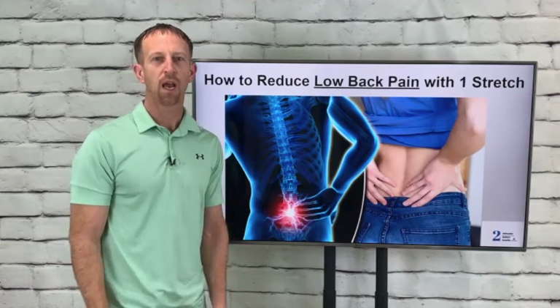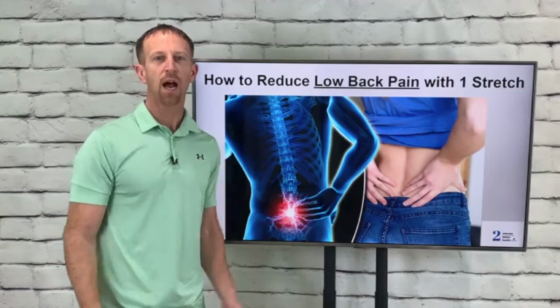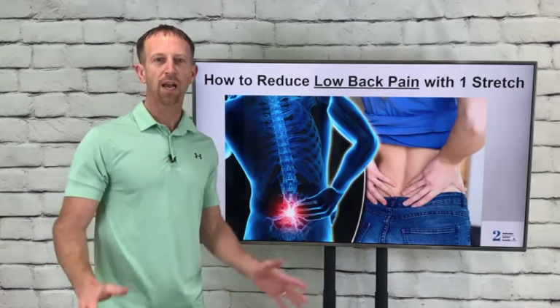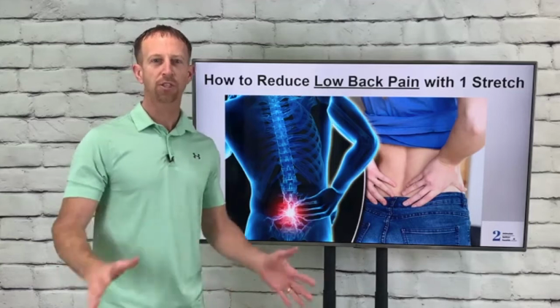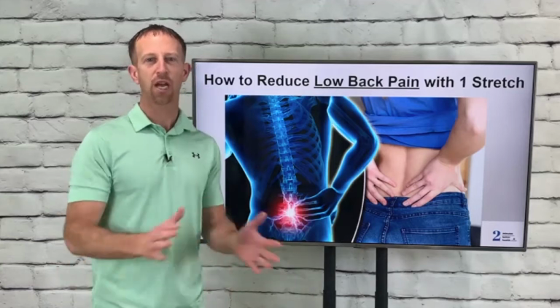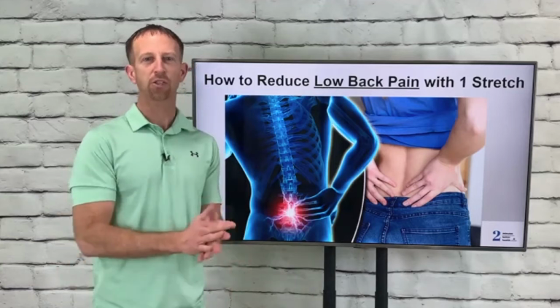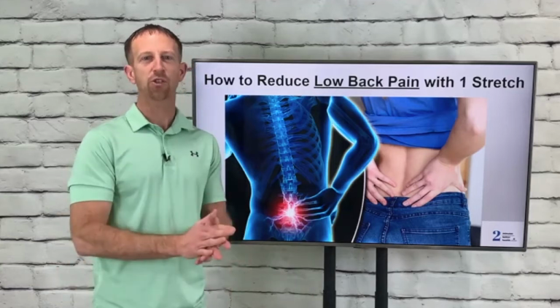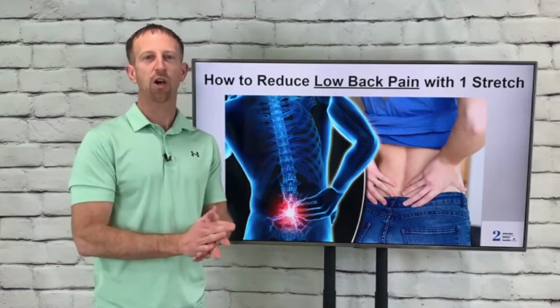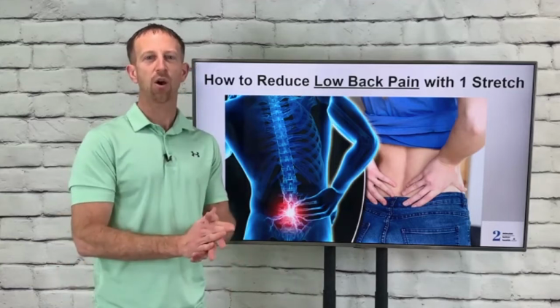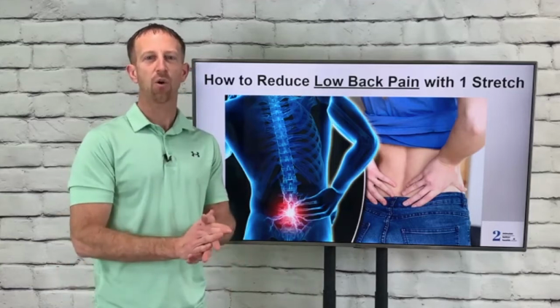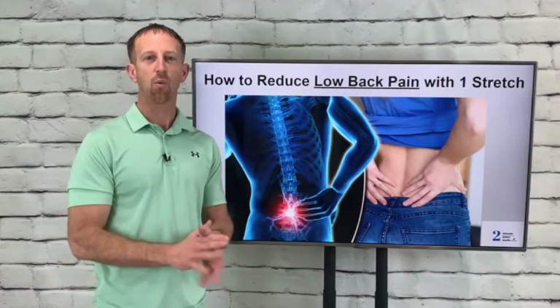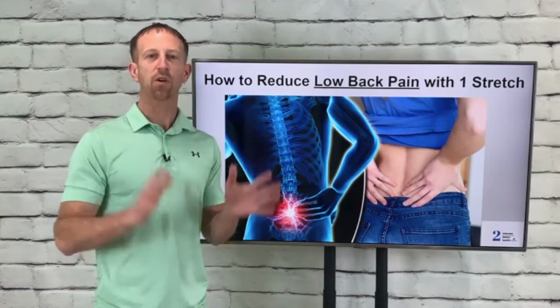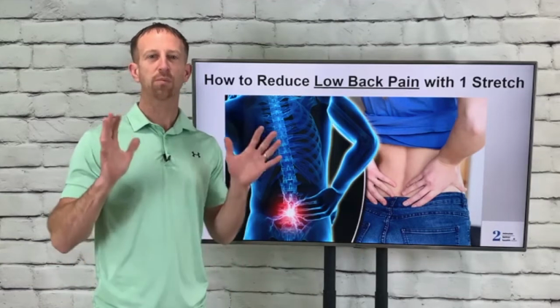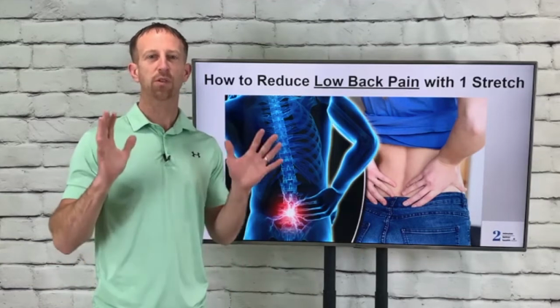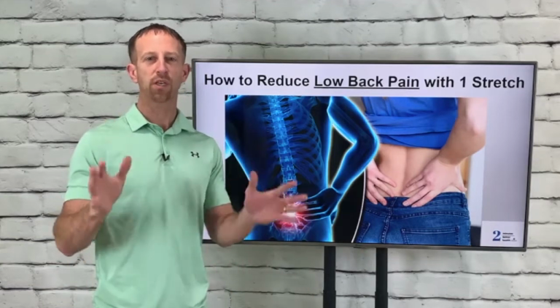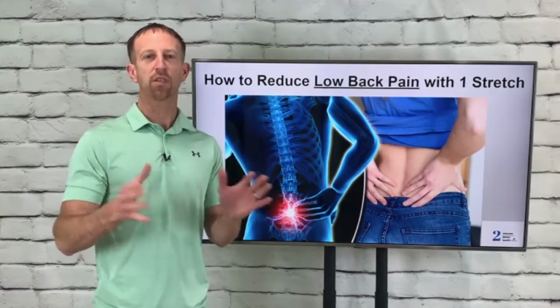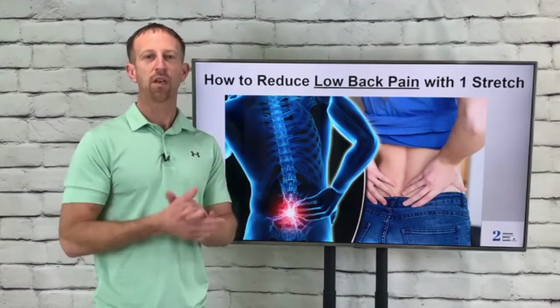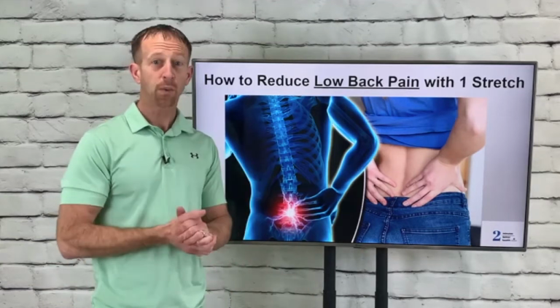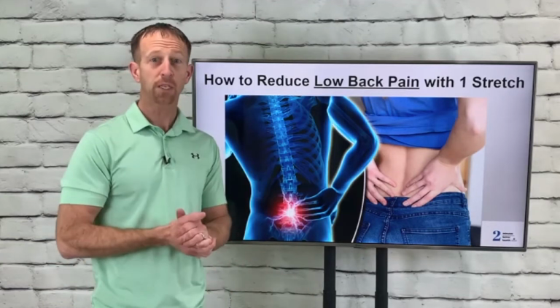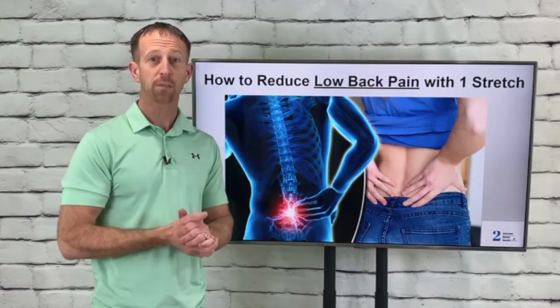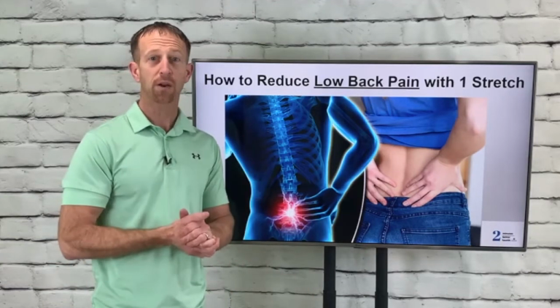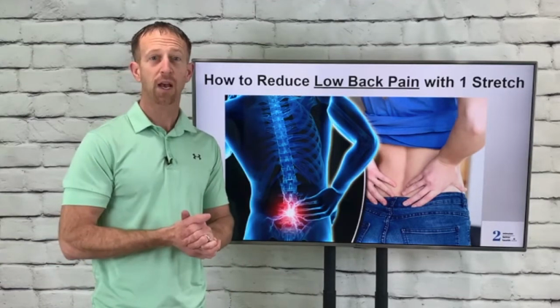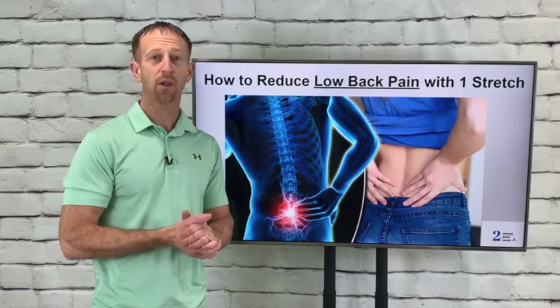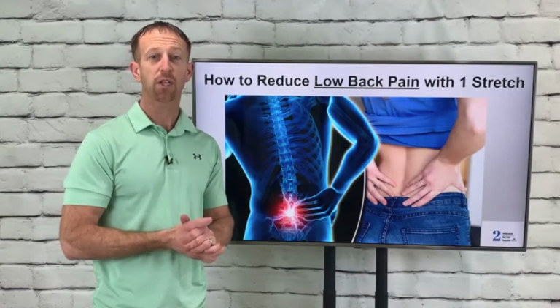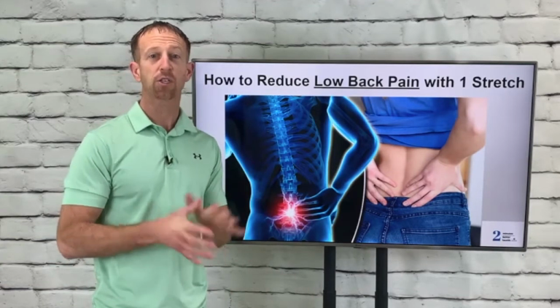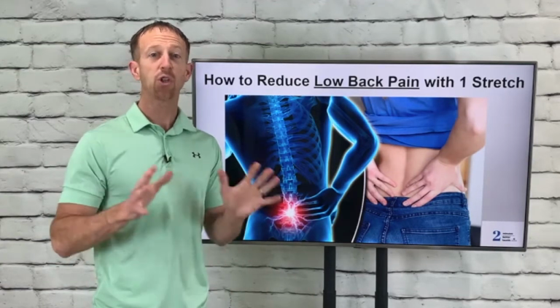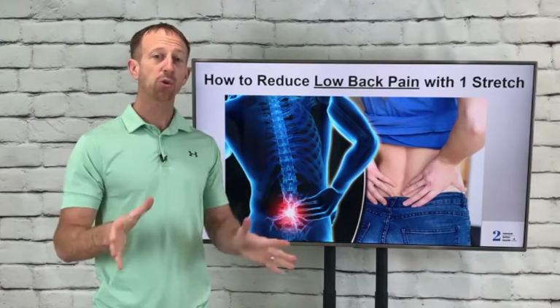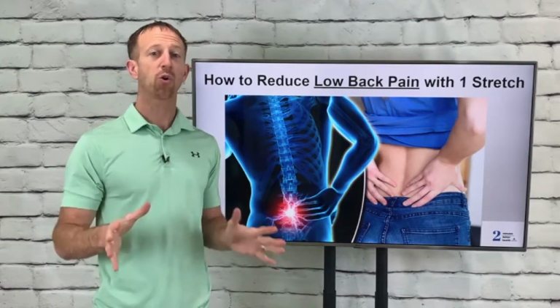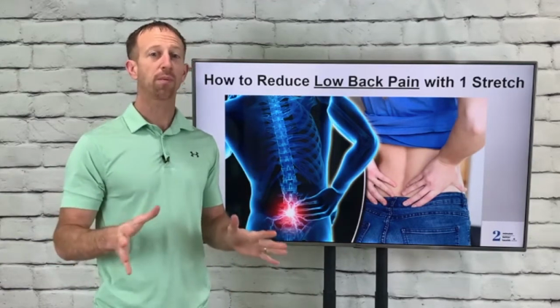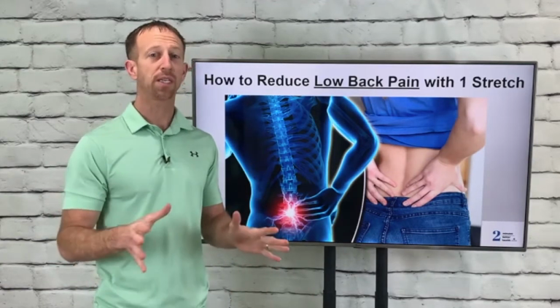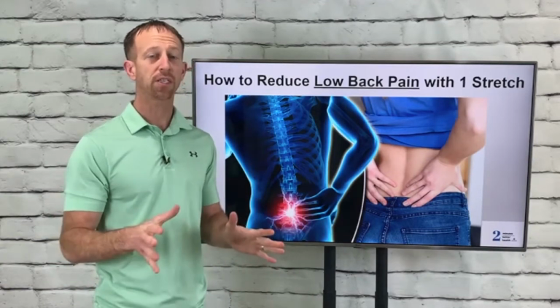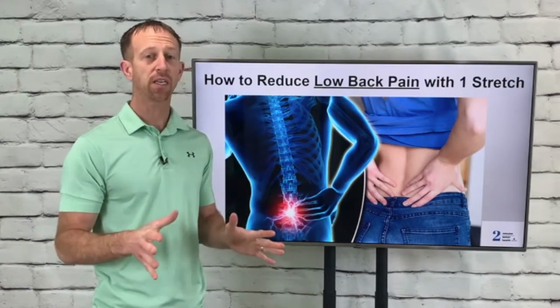Hi, it's Dr. Joe. Welcome to the two minutes to better health snowstorm edition.